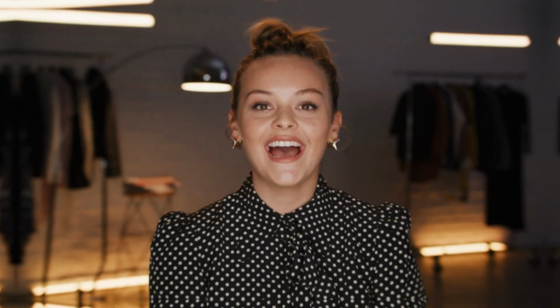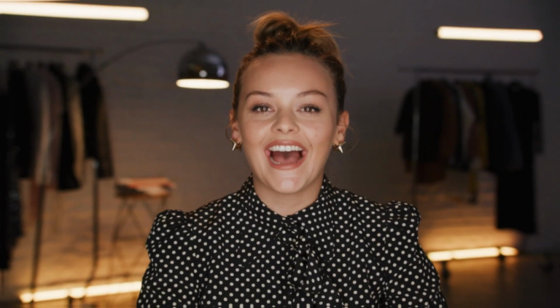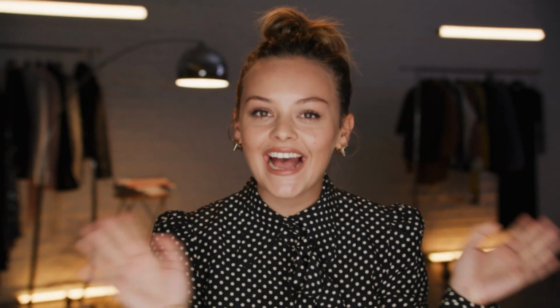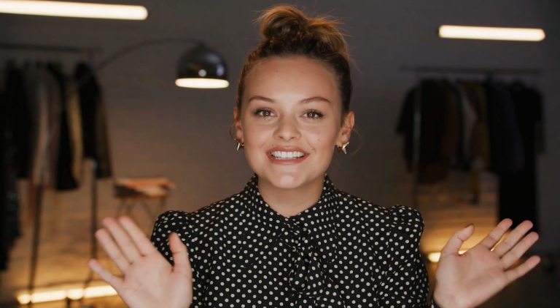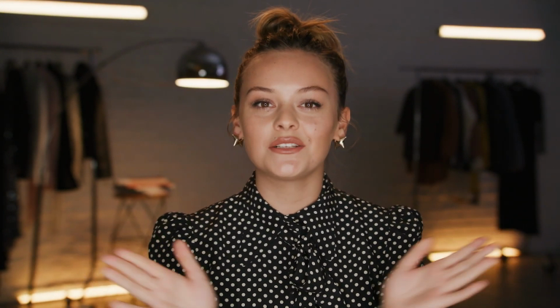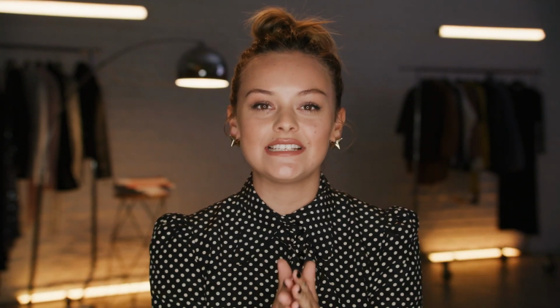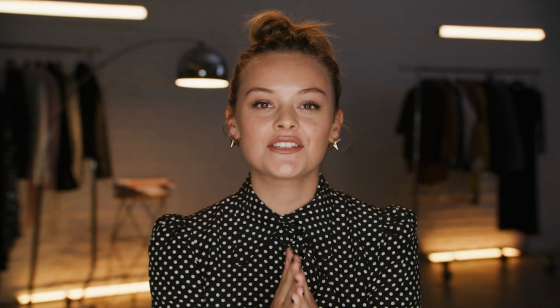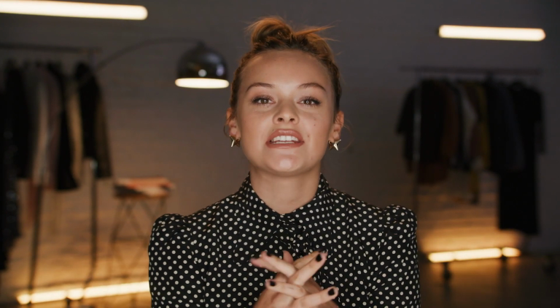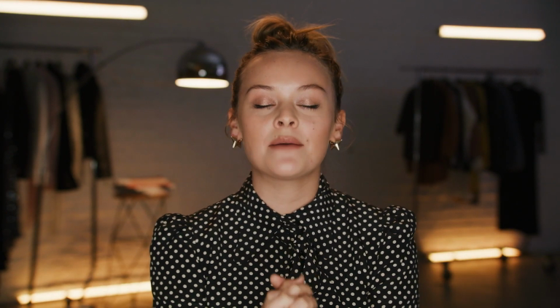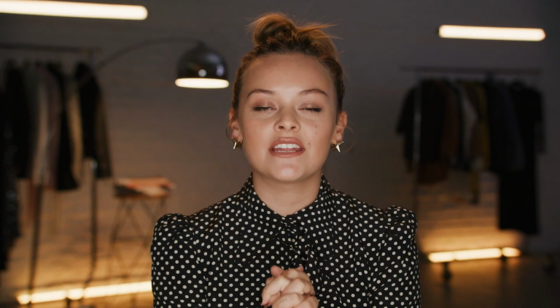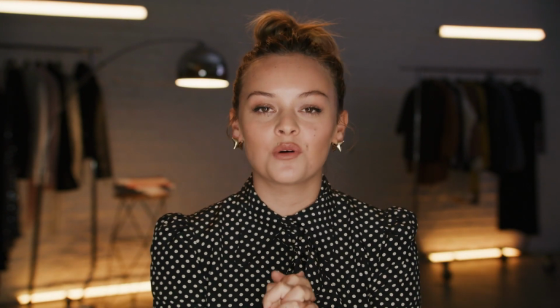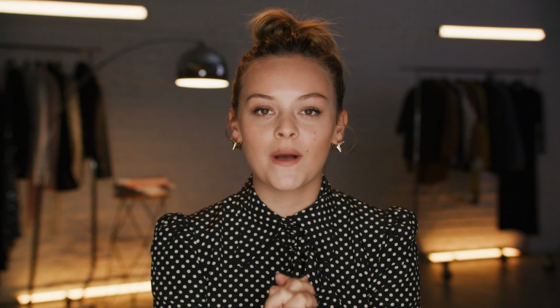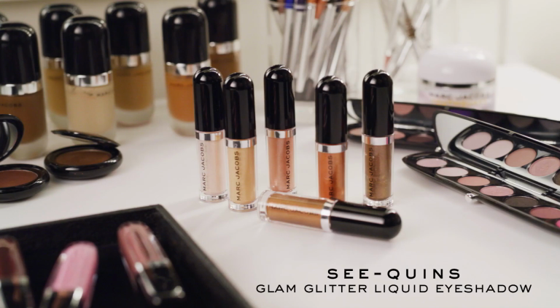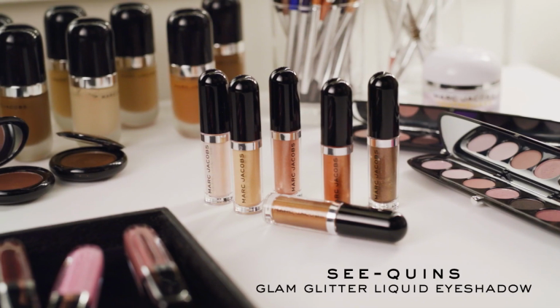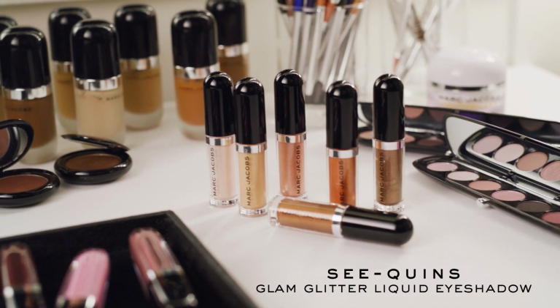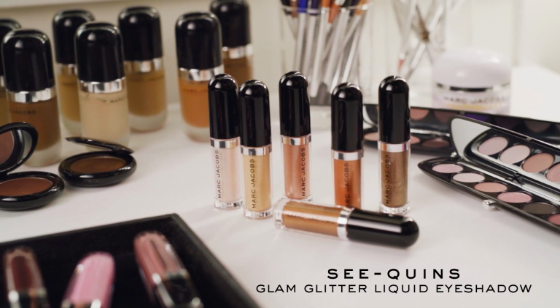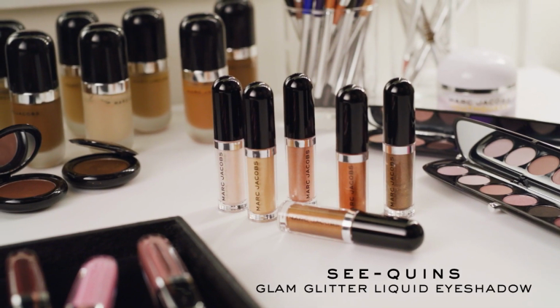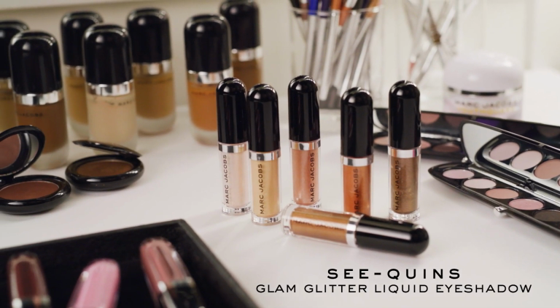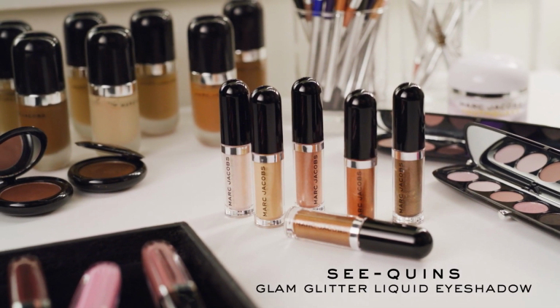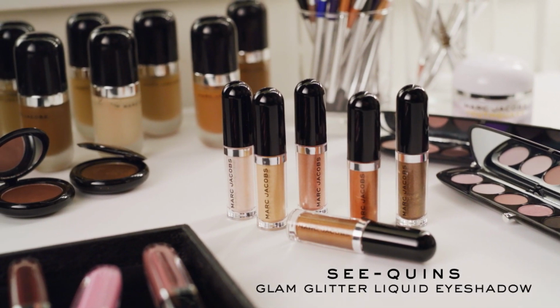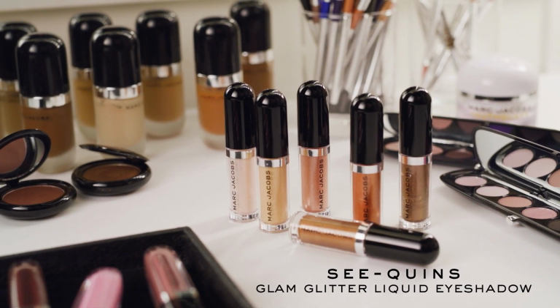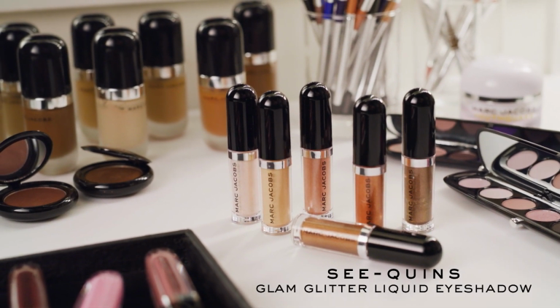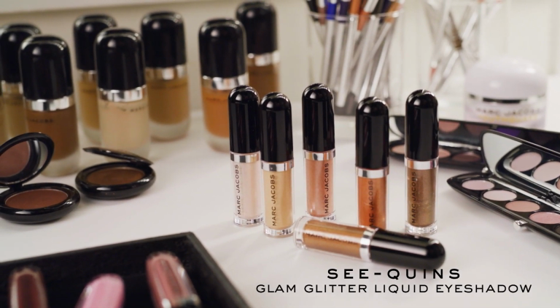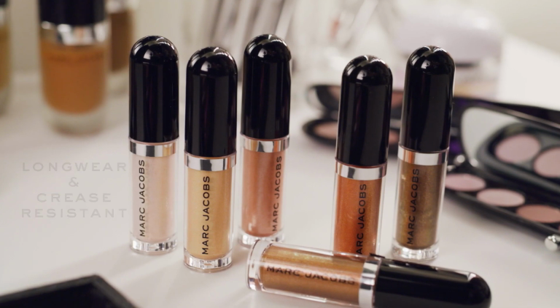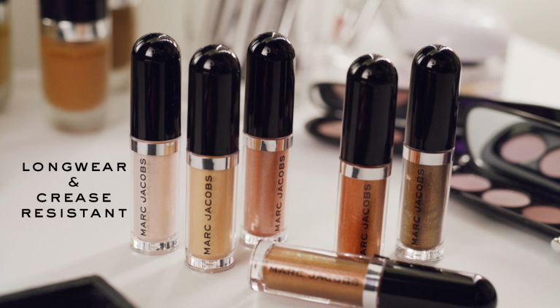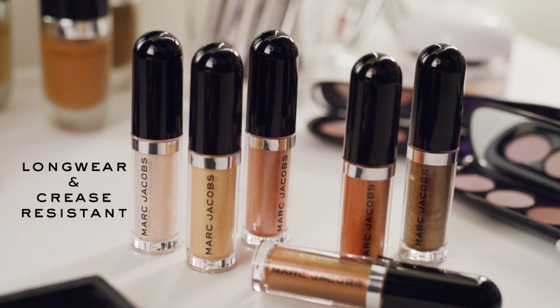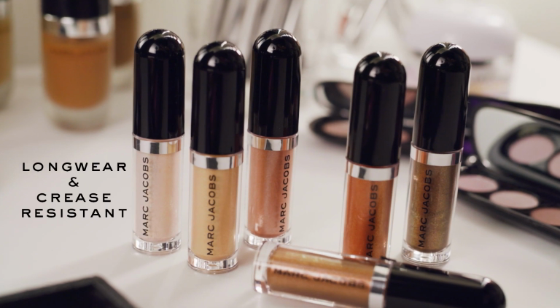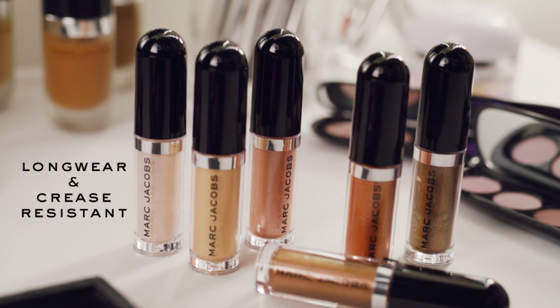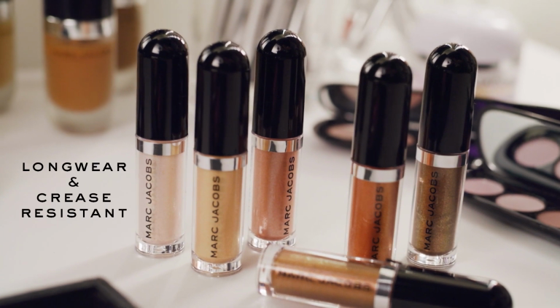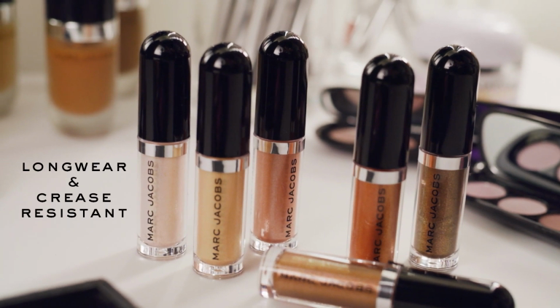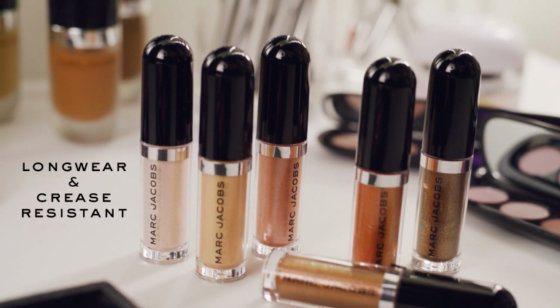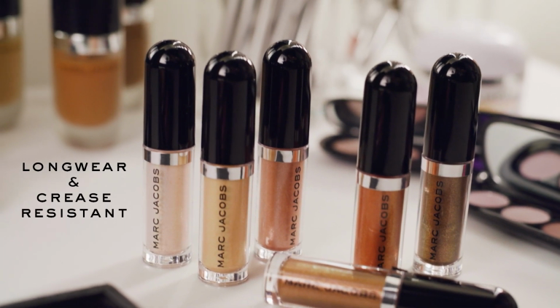Hi guys, it's Lucy. So today I'm here to talk about the new Sequins liquid eyeshadows. With Marc, you really can't get enough sparkle.